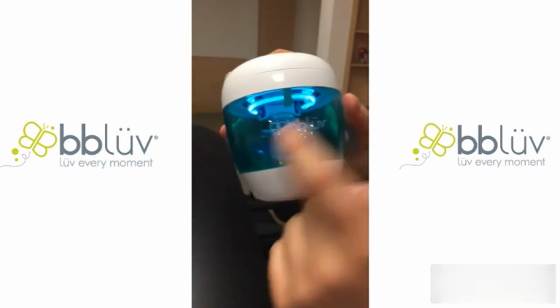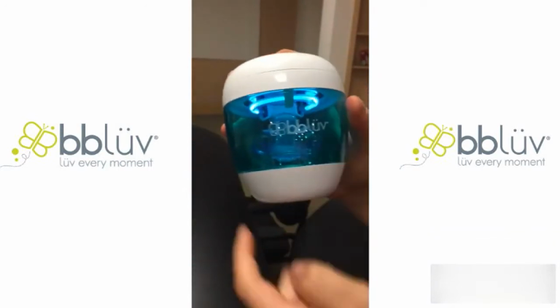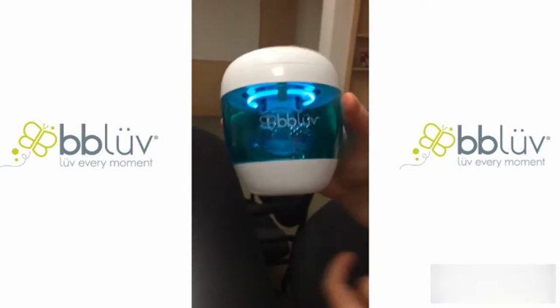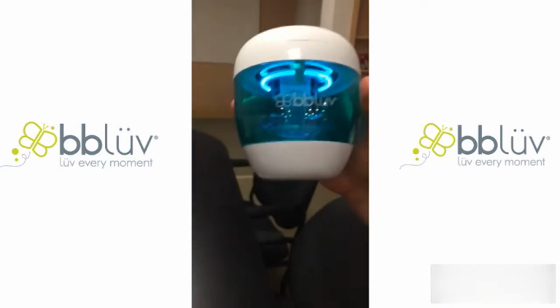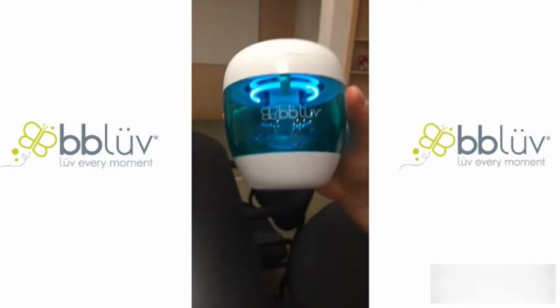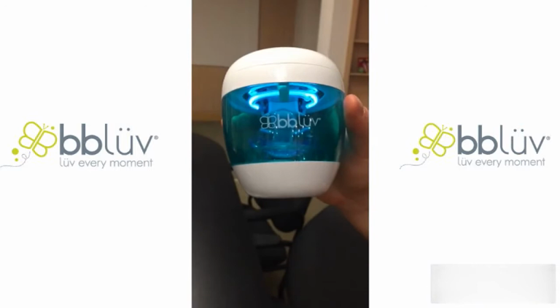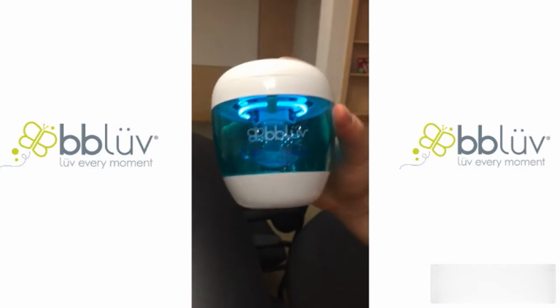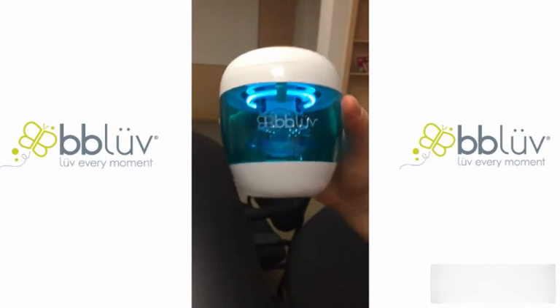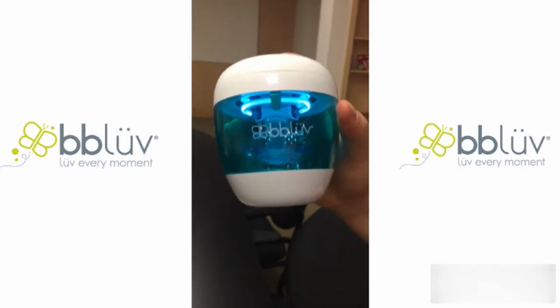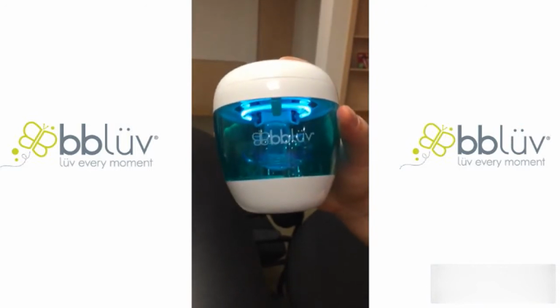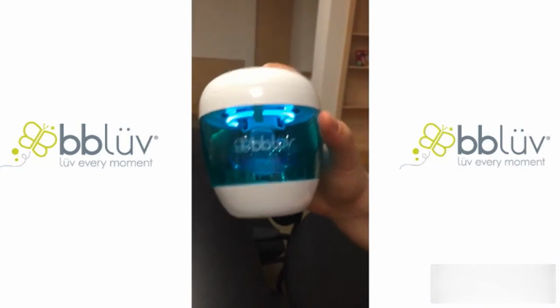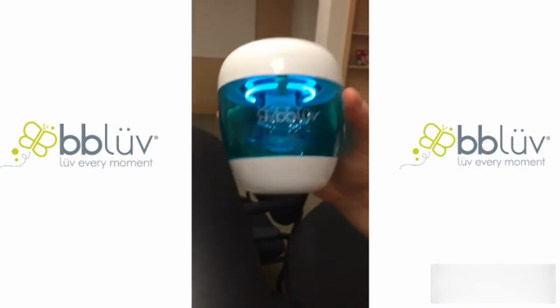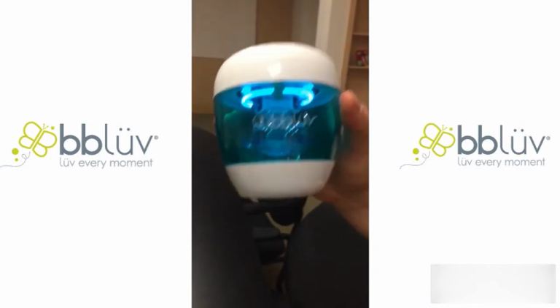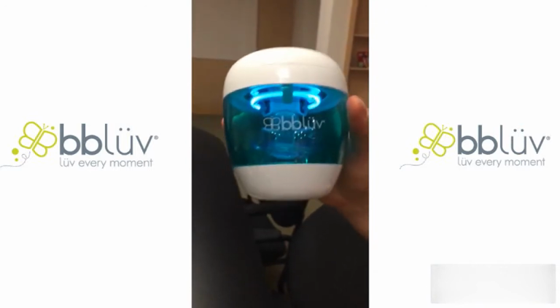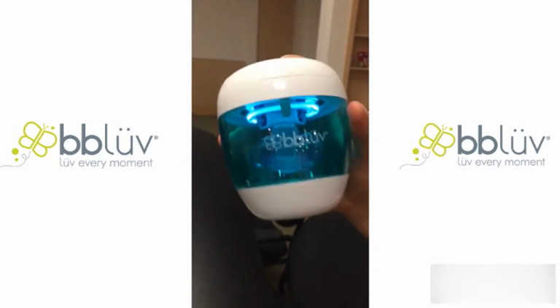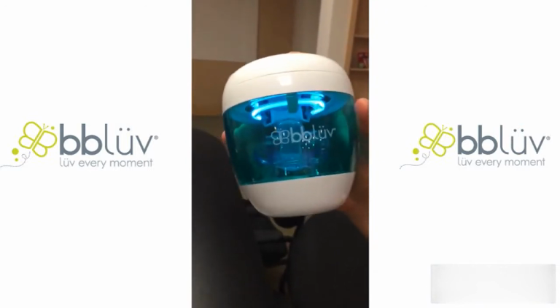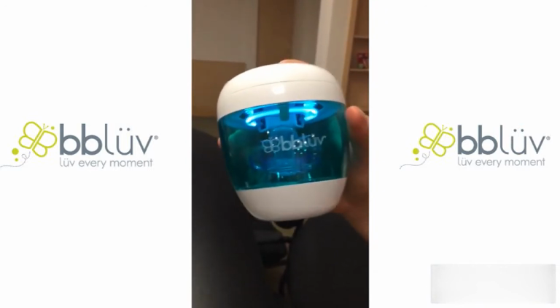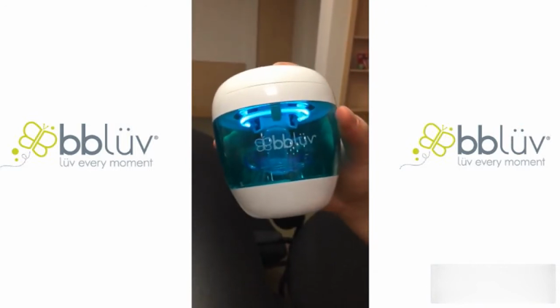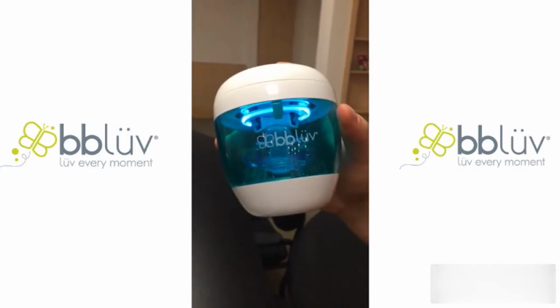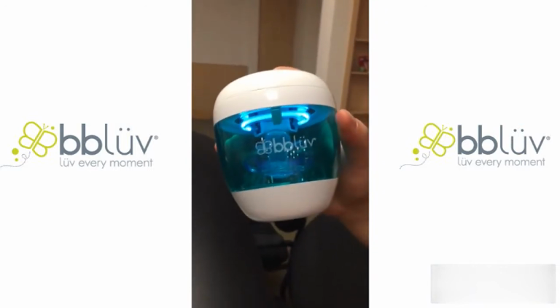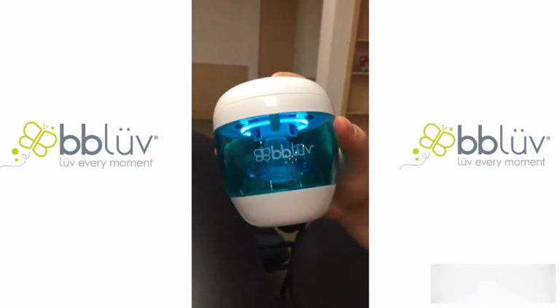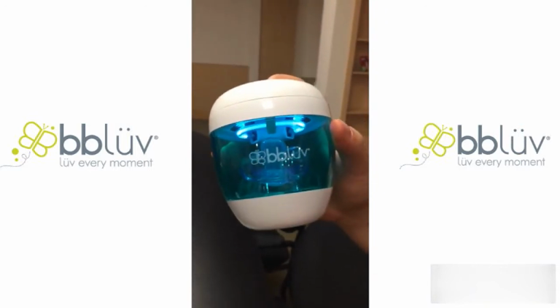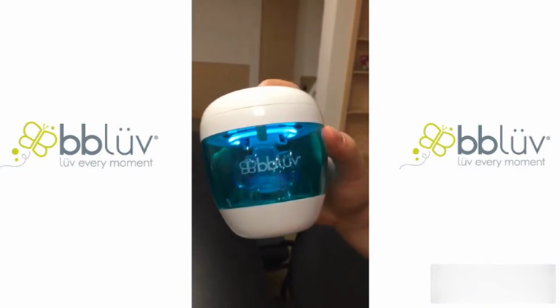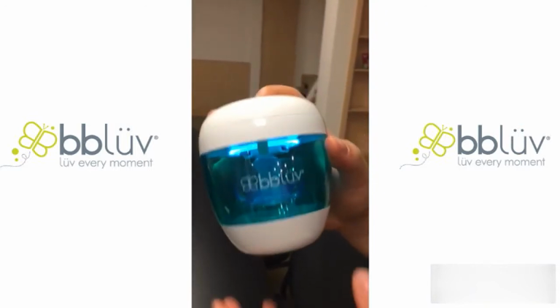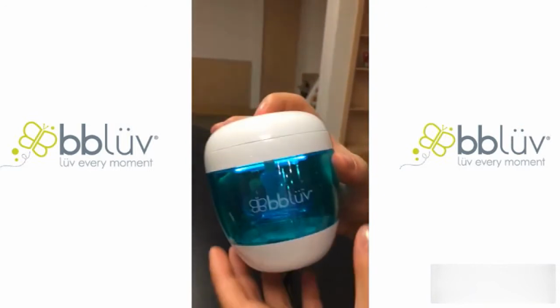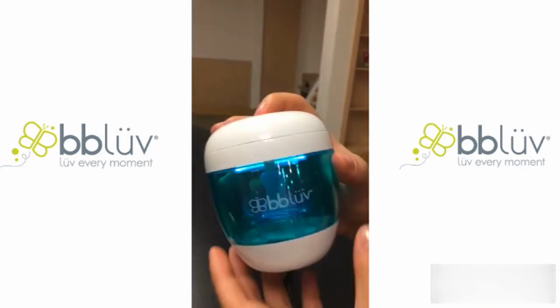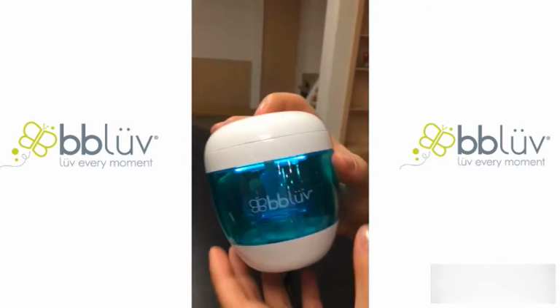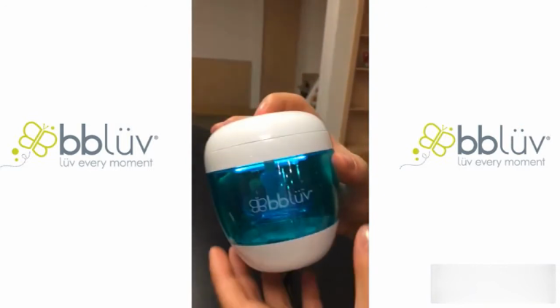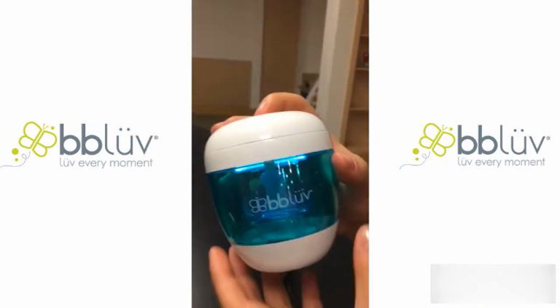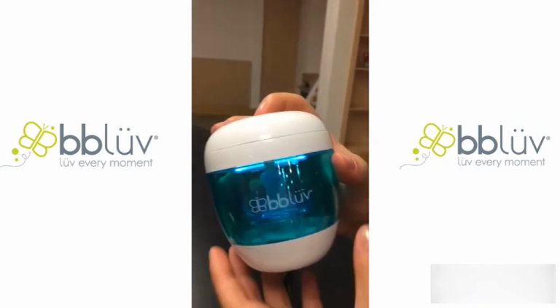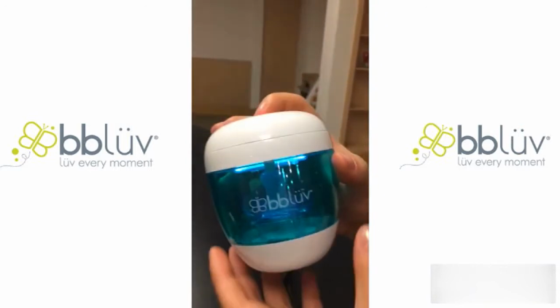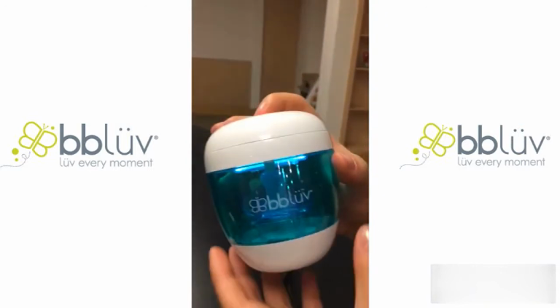You see how you have the UV rays here? This sterilizes your pacifier for three minutes and then you can give it back to your child.